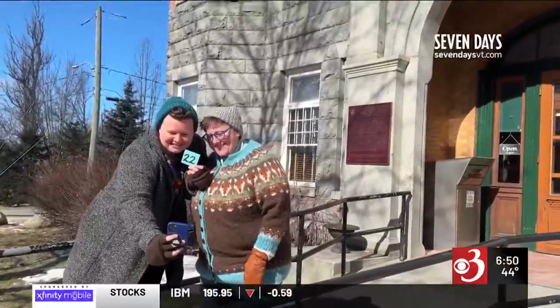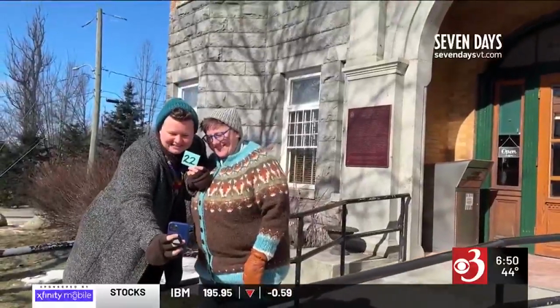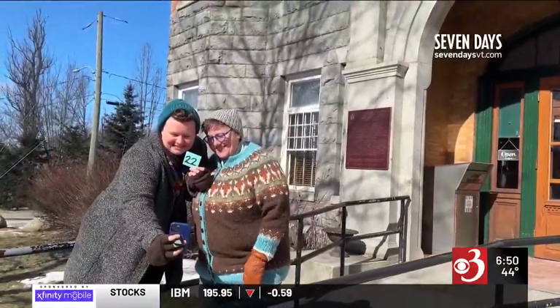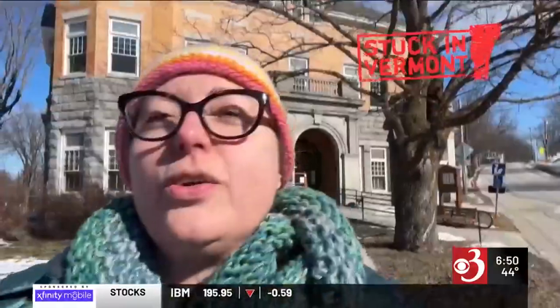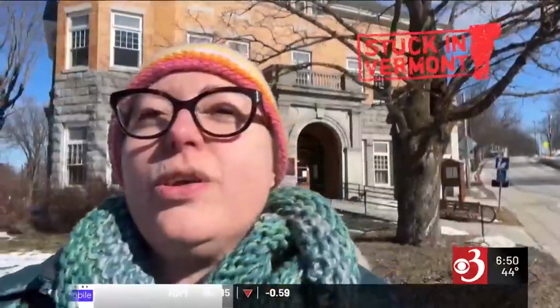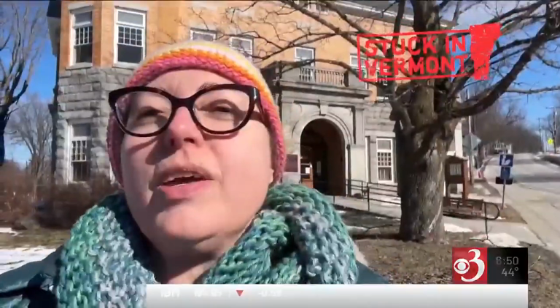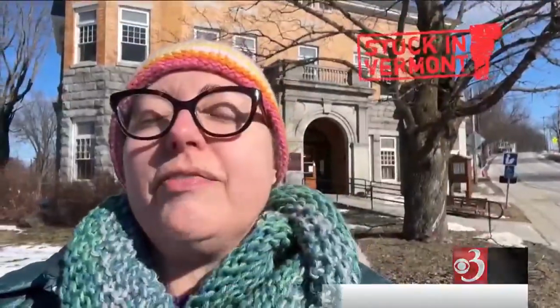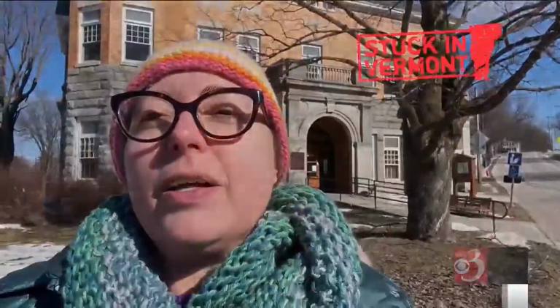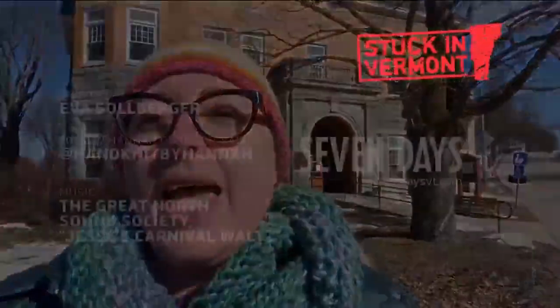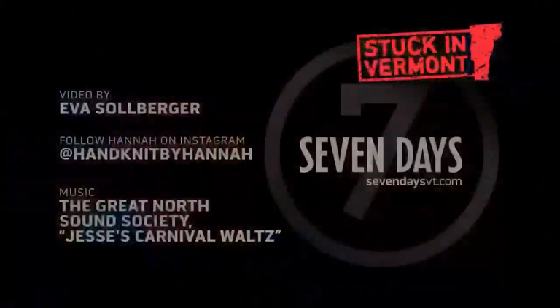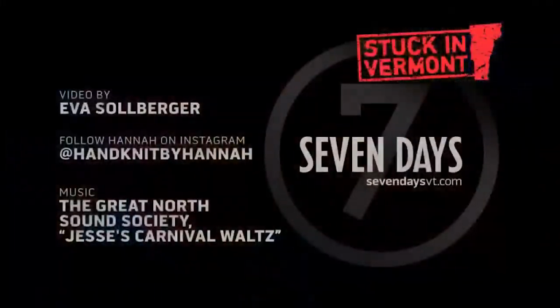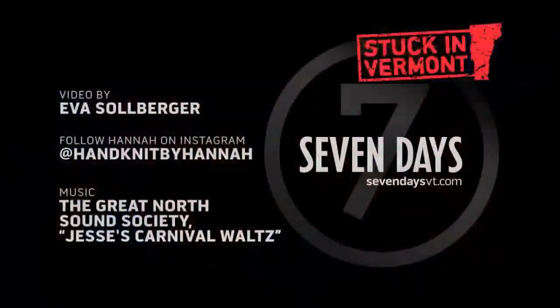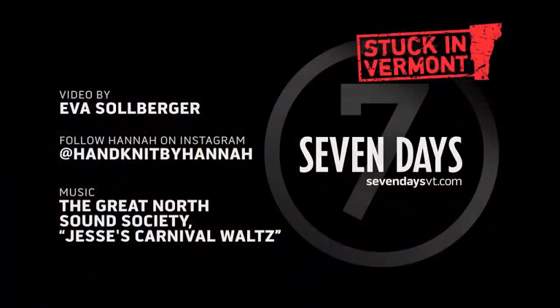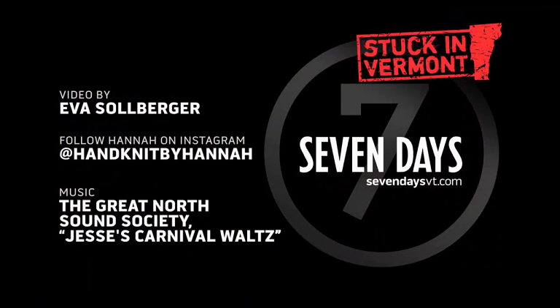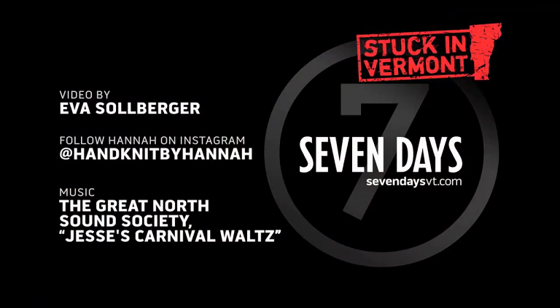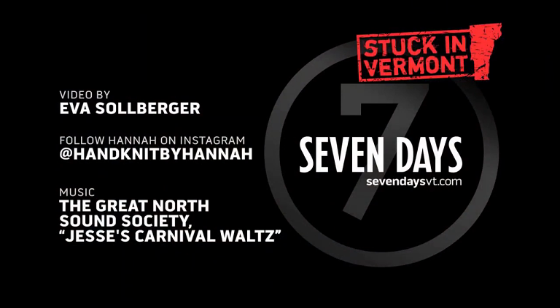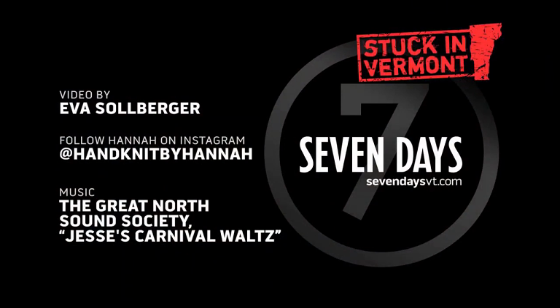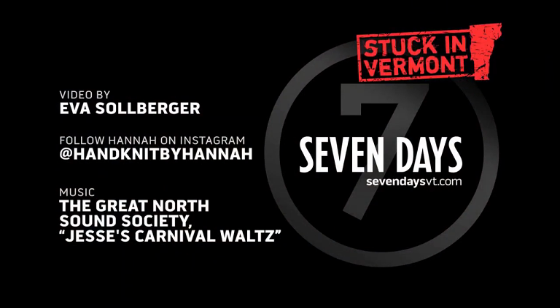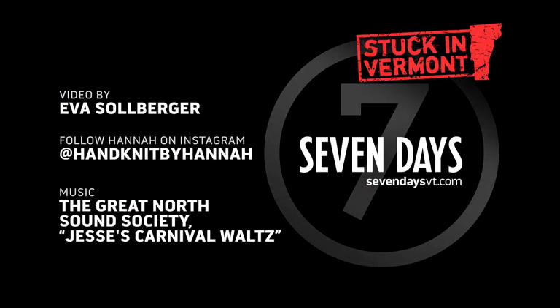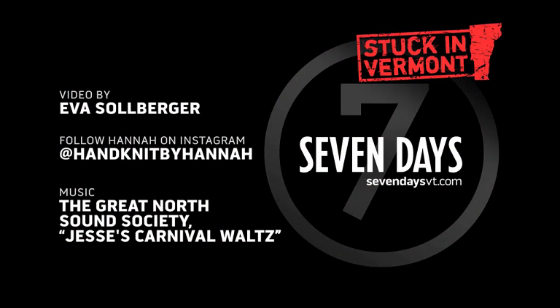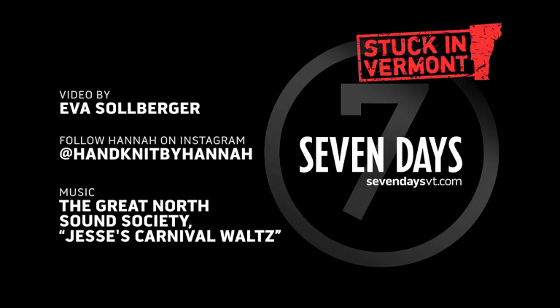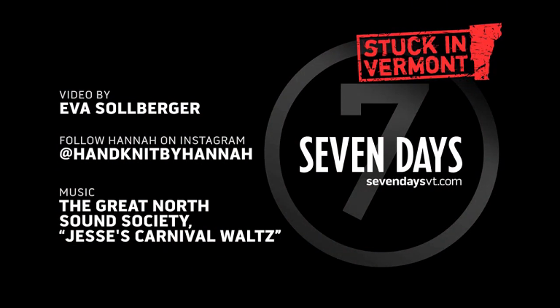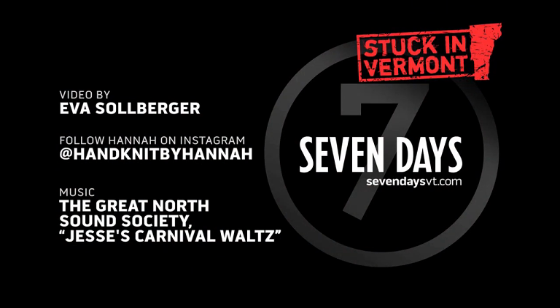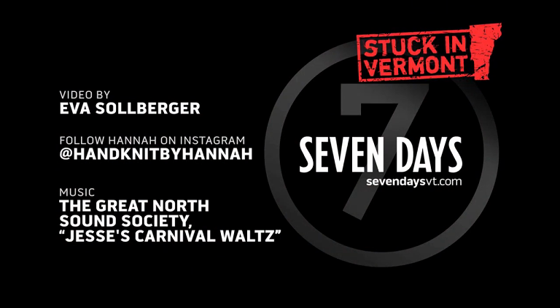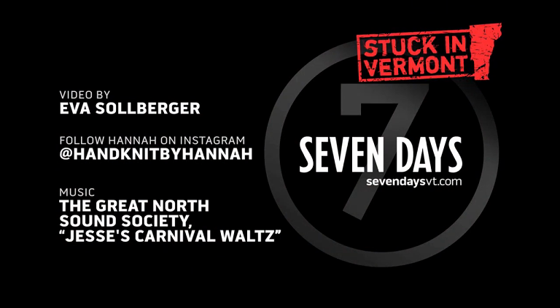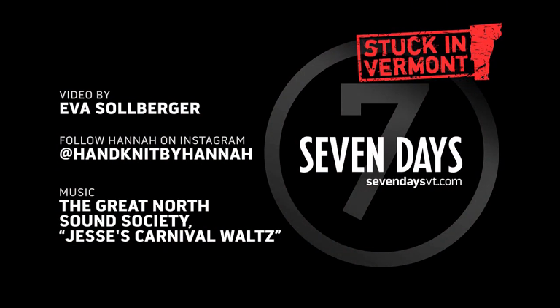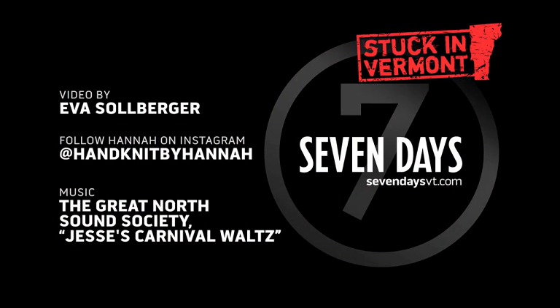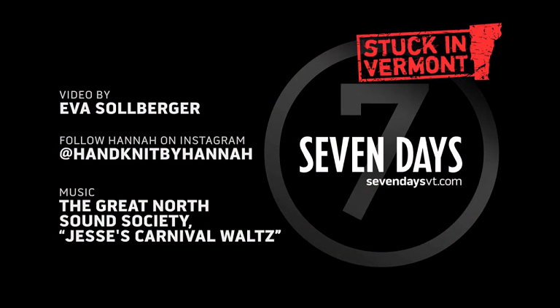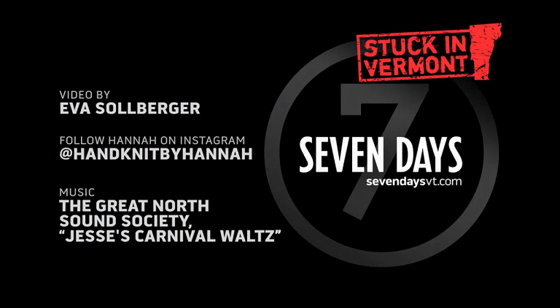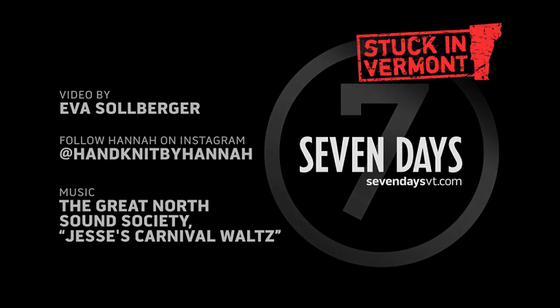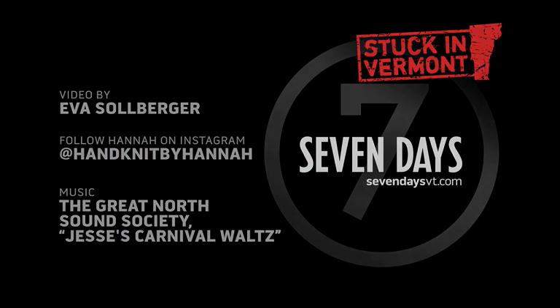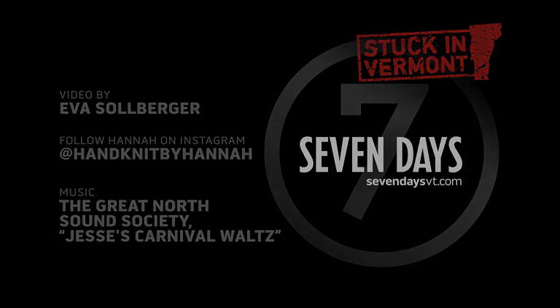You can follow Hannah's adventures on Instagram, and we will get stuck in Vermont with you again real soon.